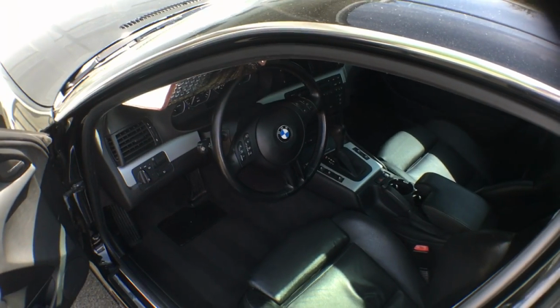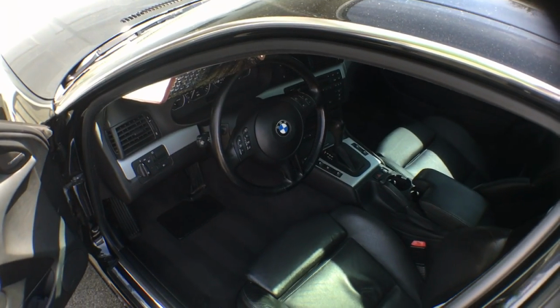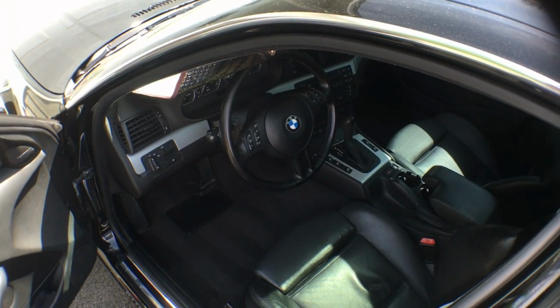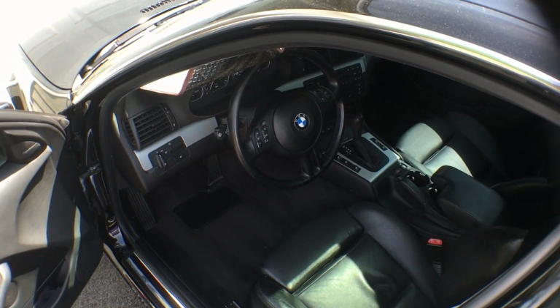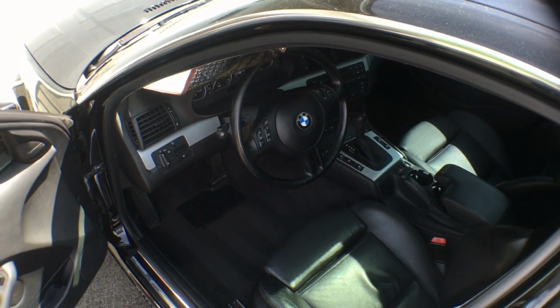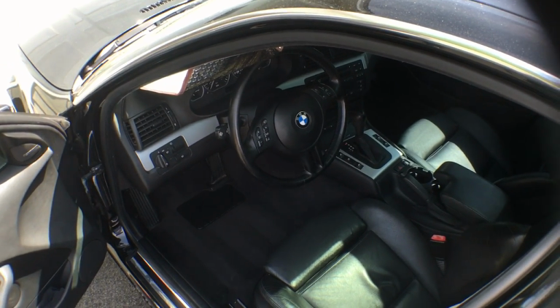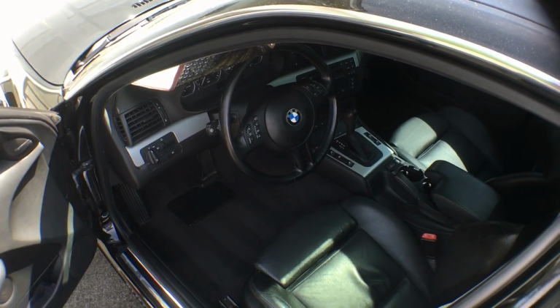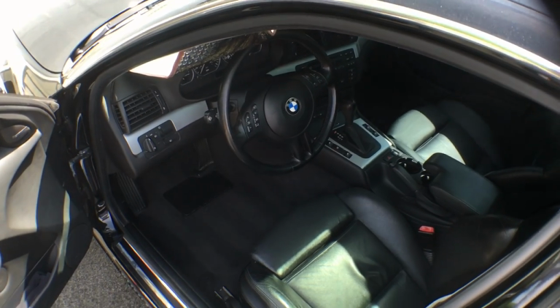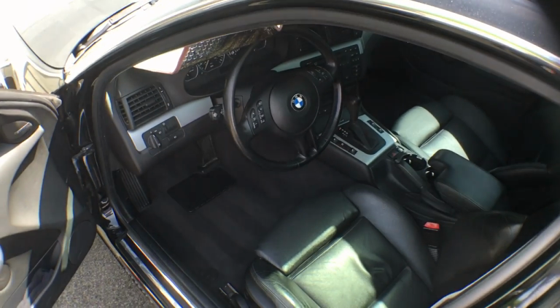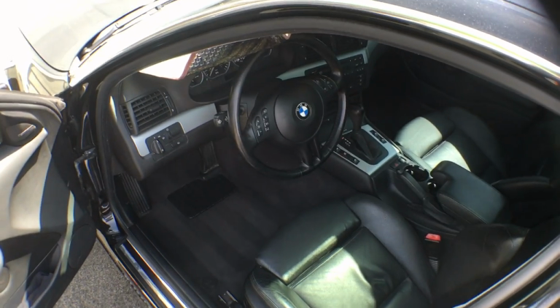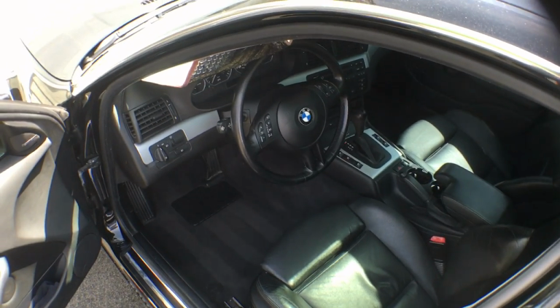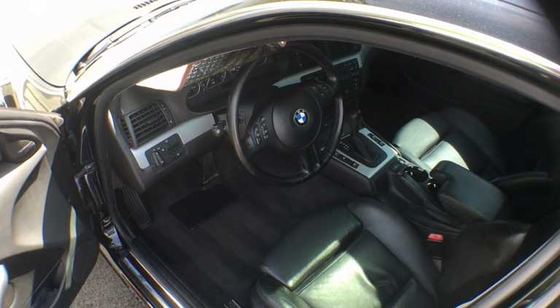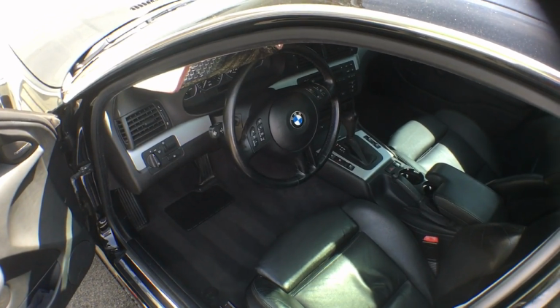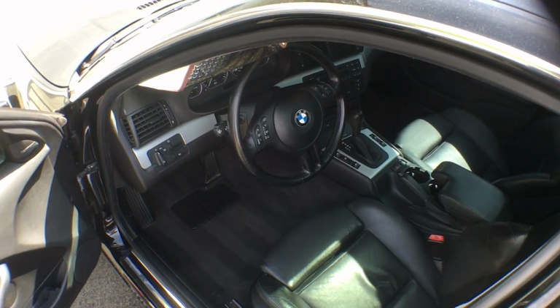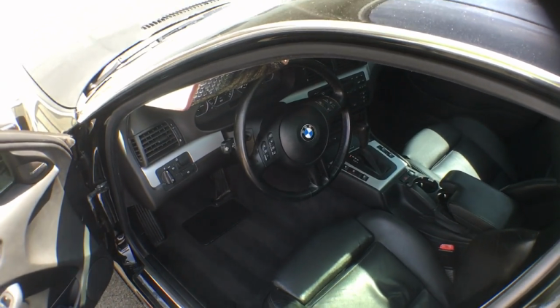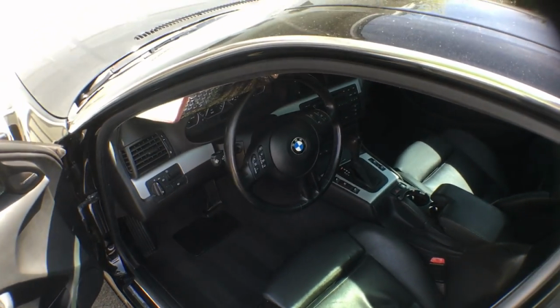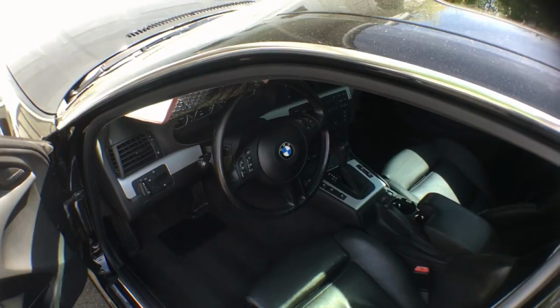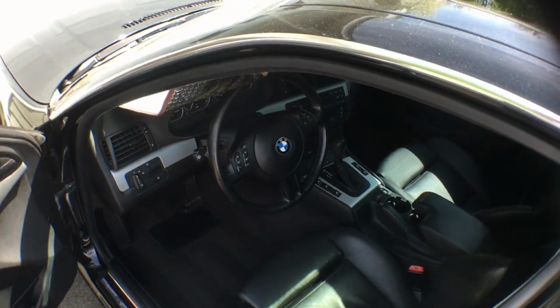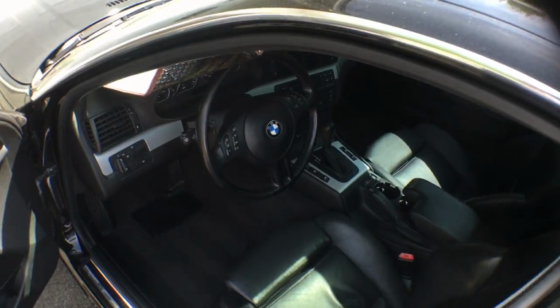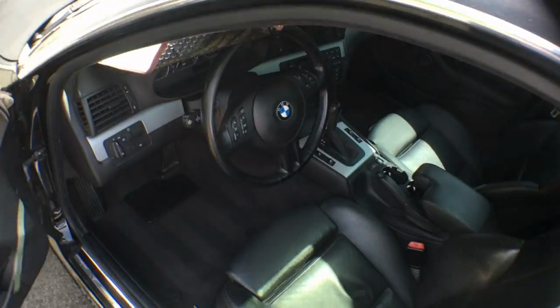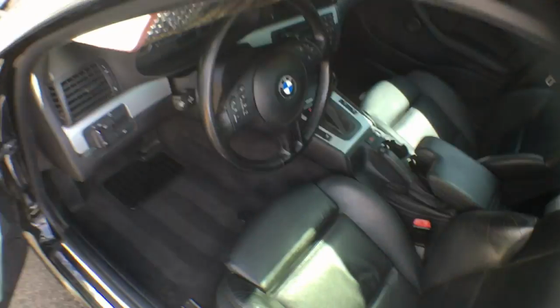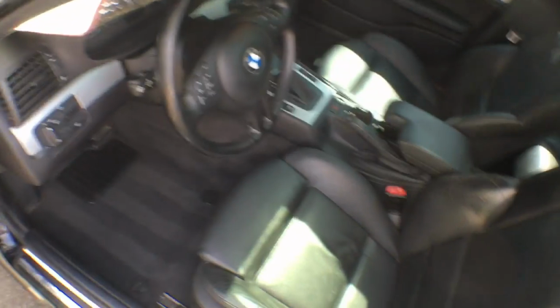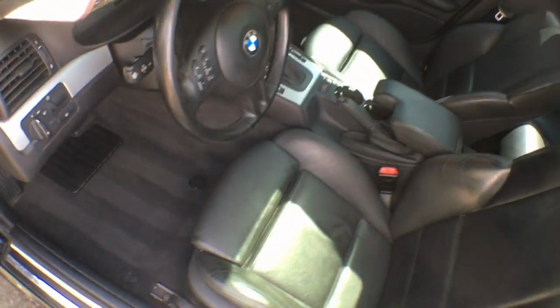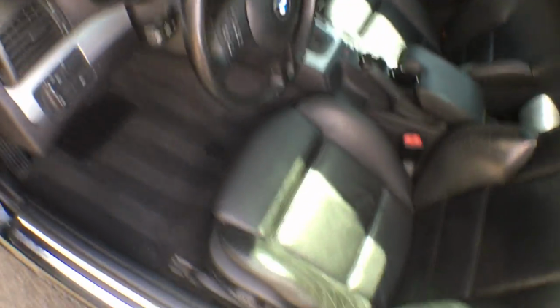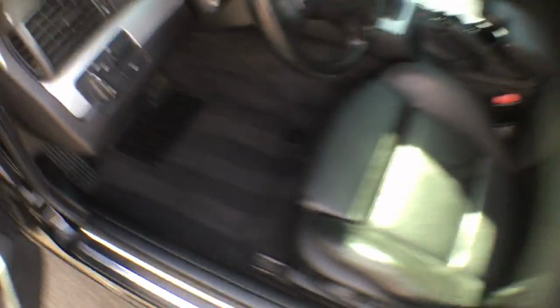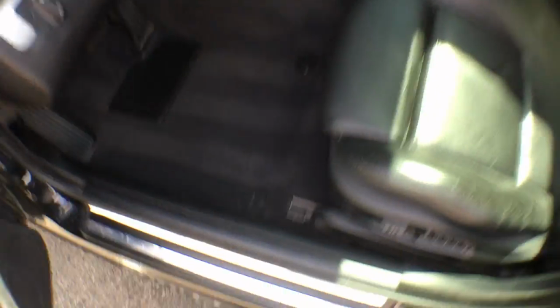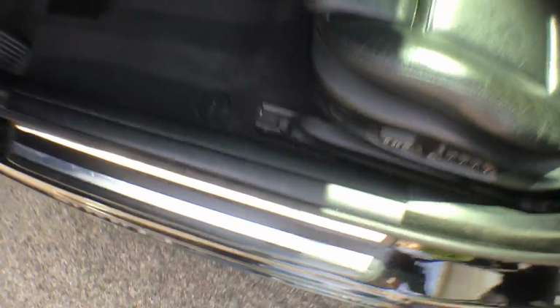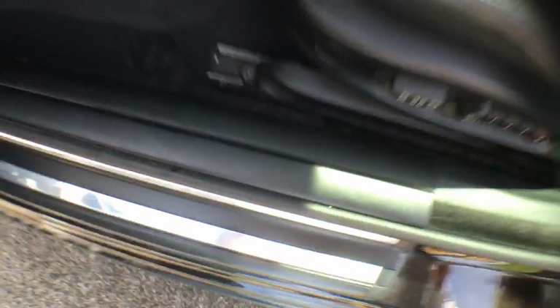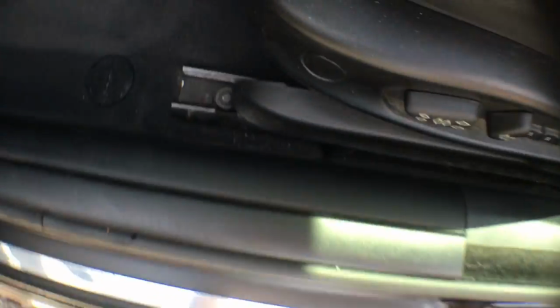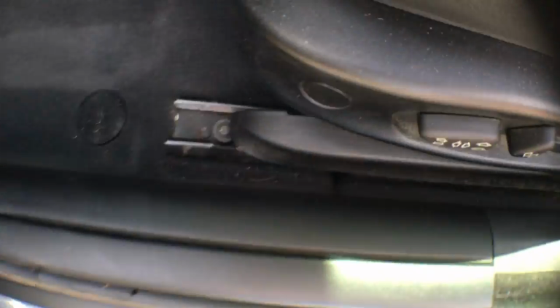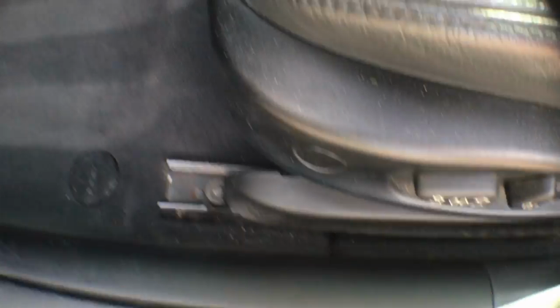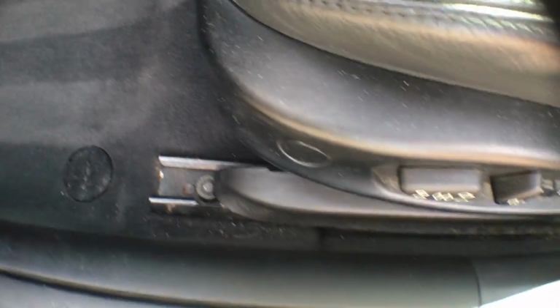What's up guys, Hooptimotors here. Today I'm going to show you a quick trick on how to vacuum in between your car seats.